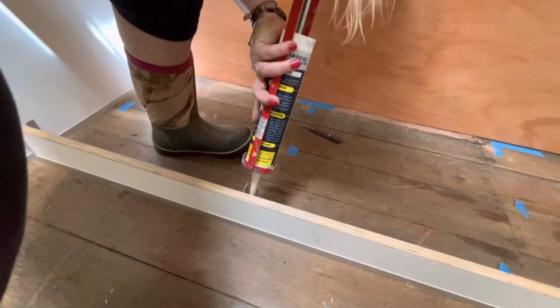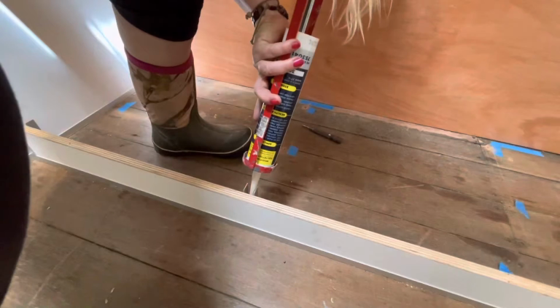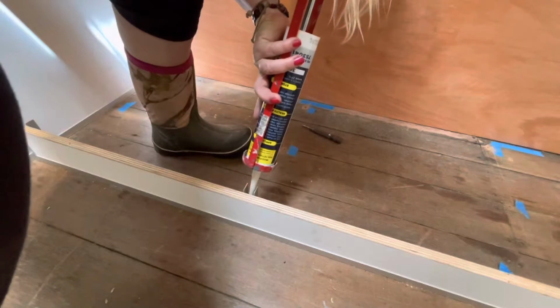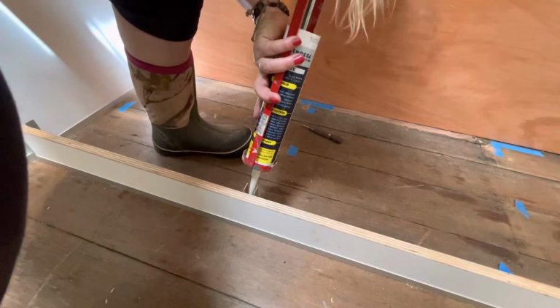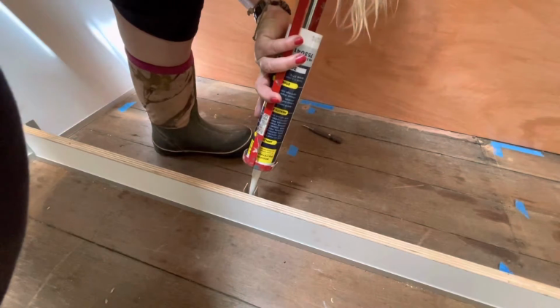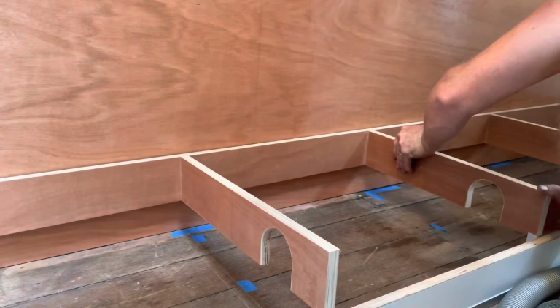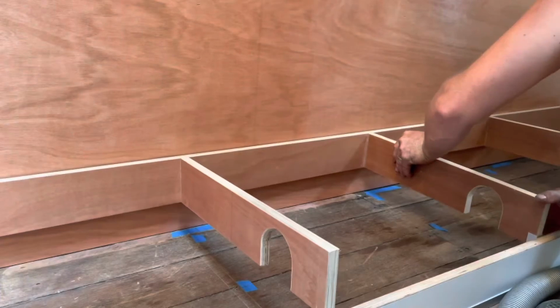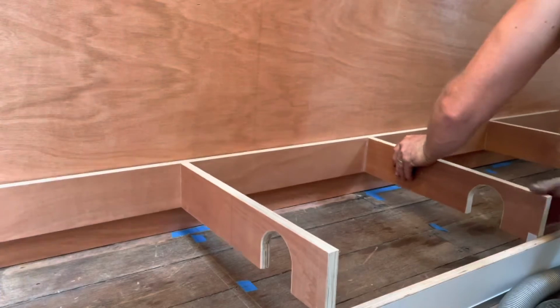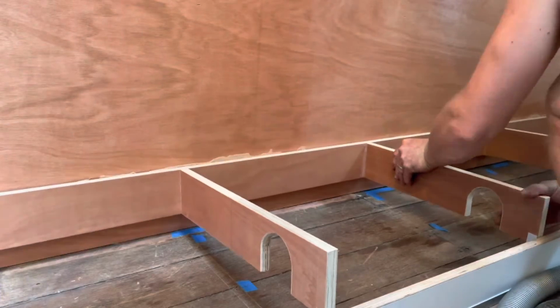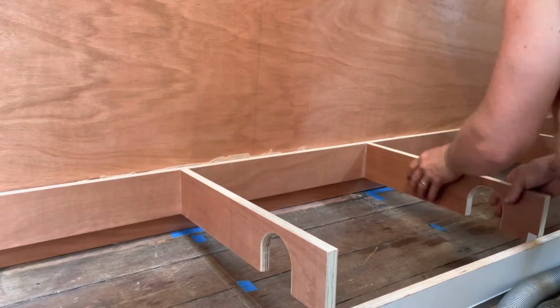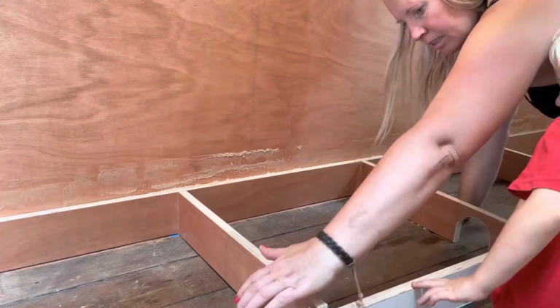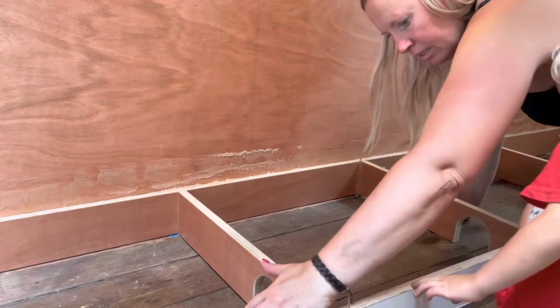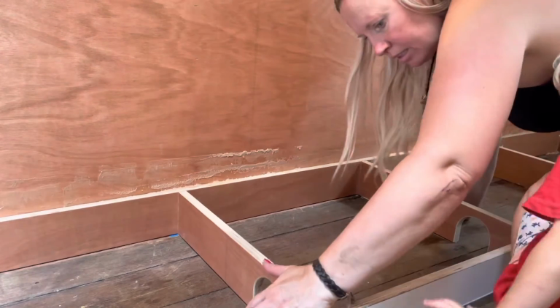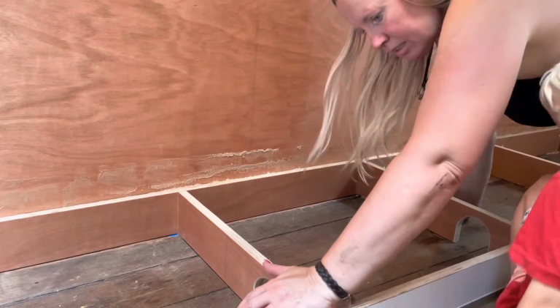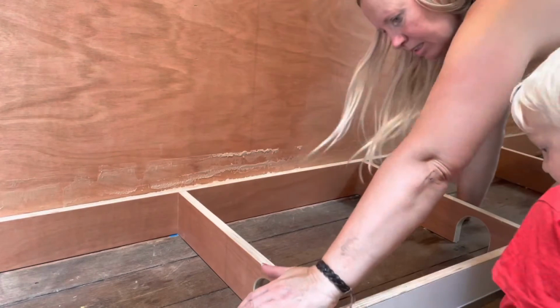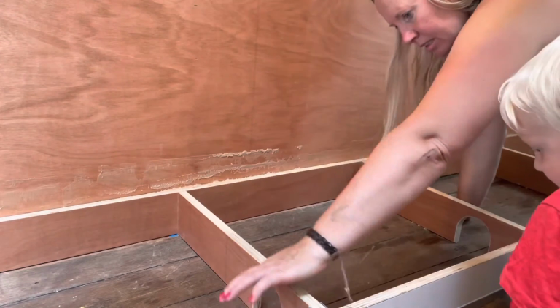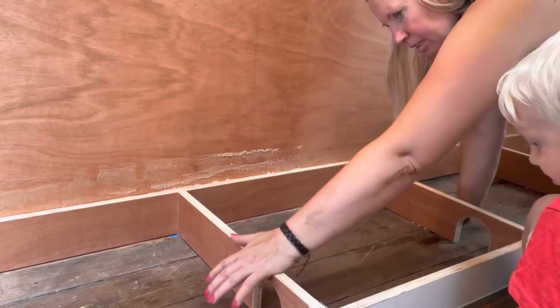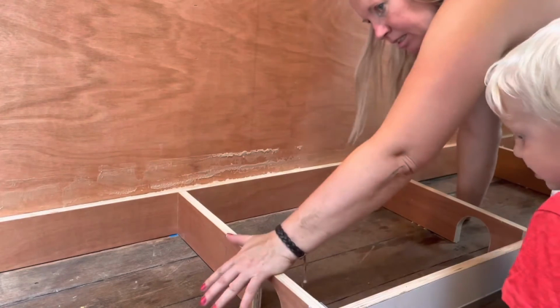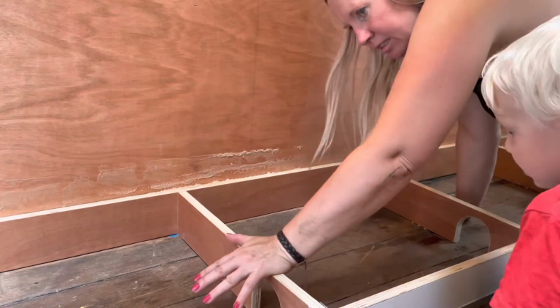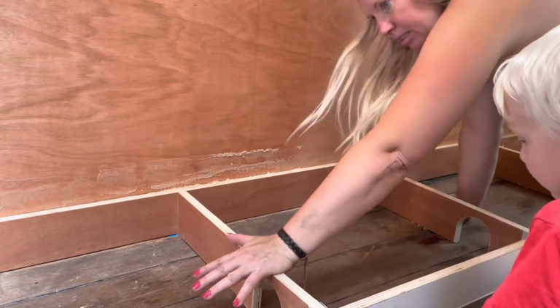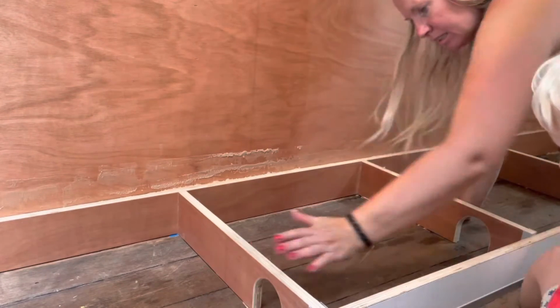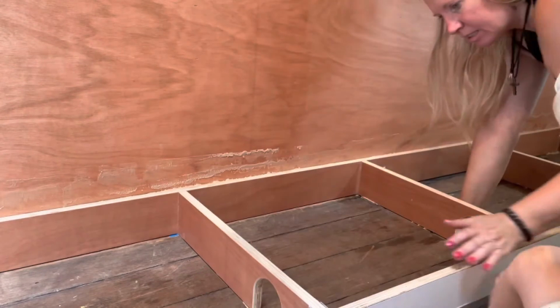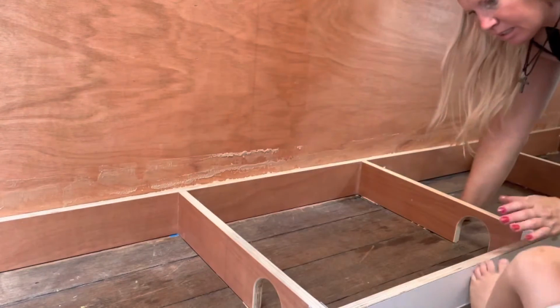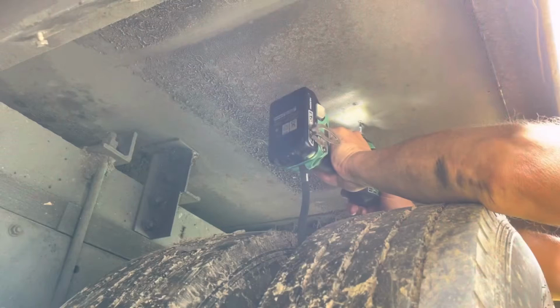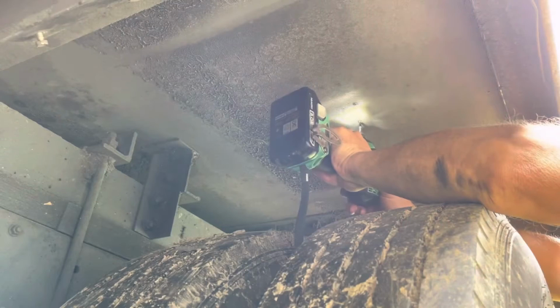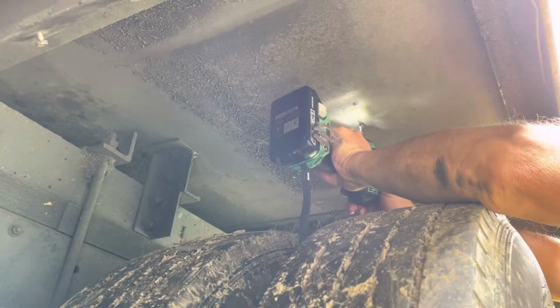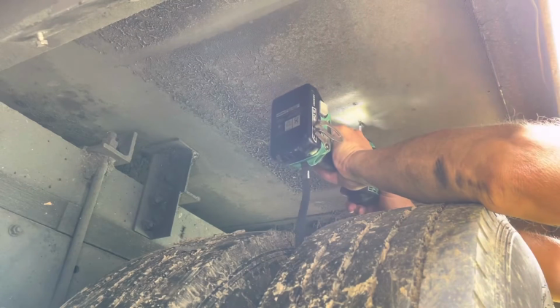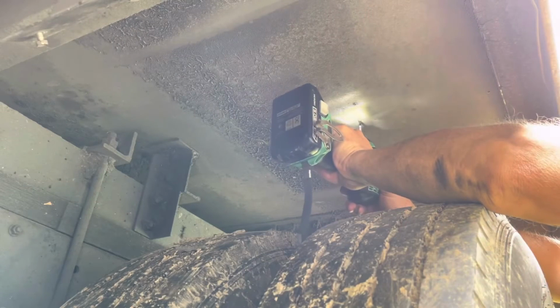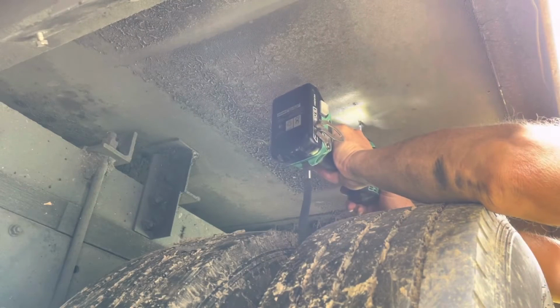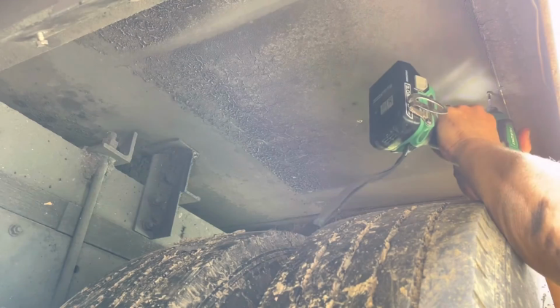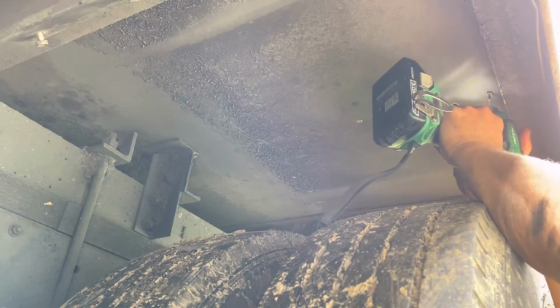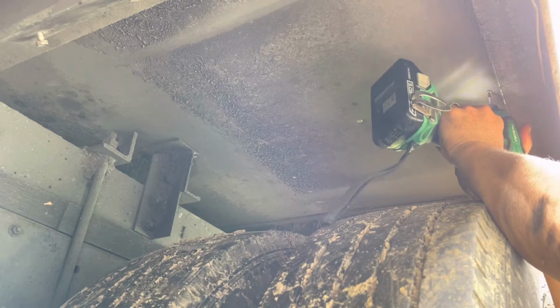We apply MS sealant to the channel sections and then apply liquid nails to the plinth where it attaches to the floor. Jason screws it in from underneath.